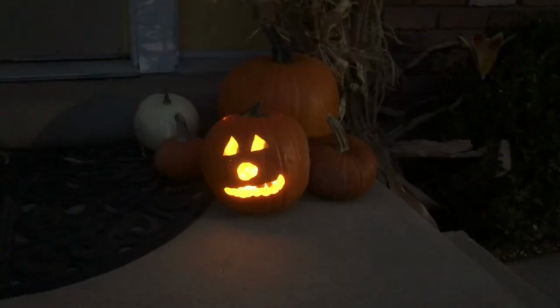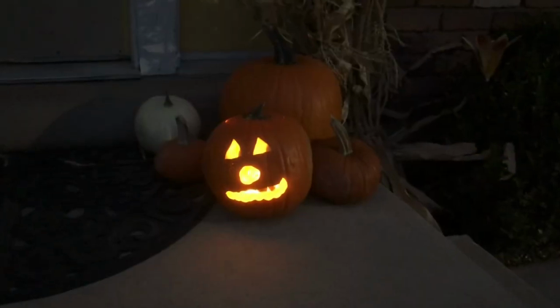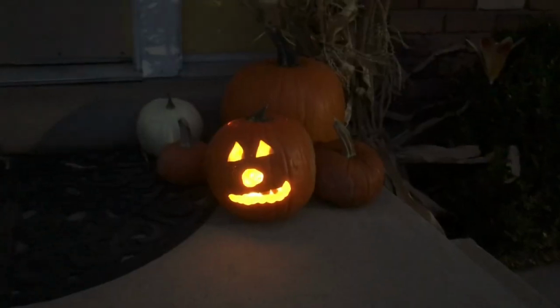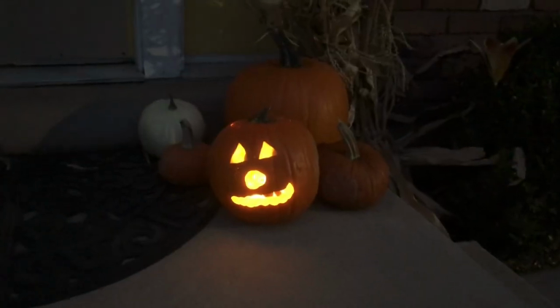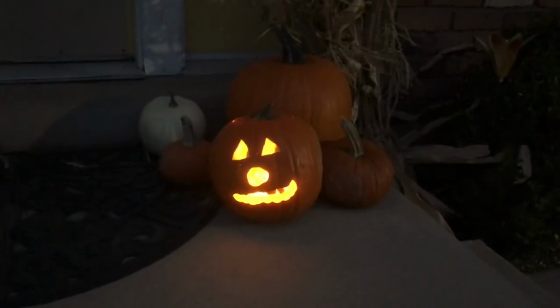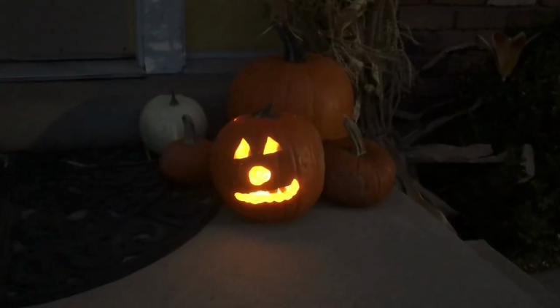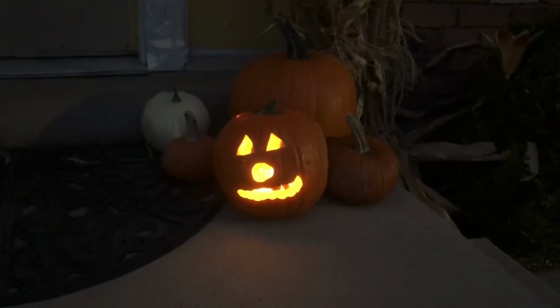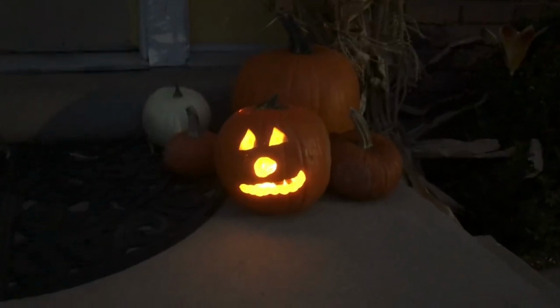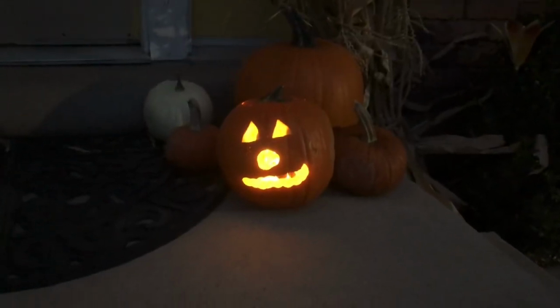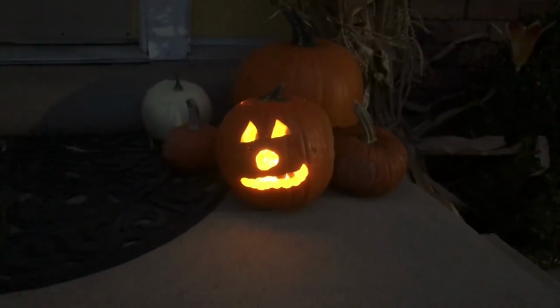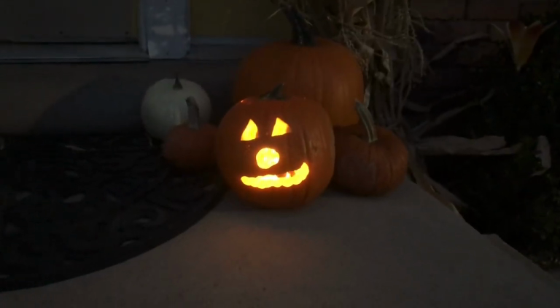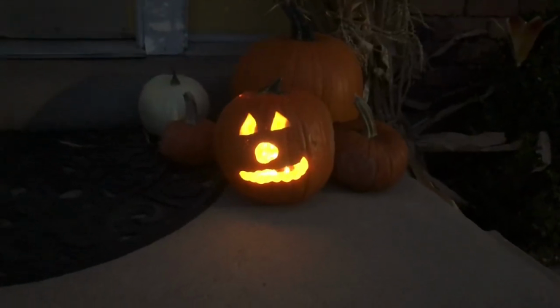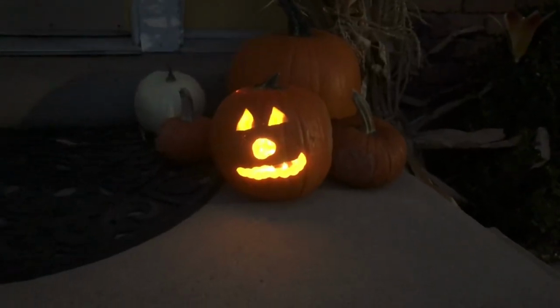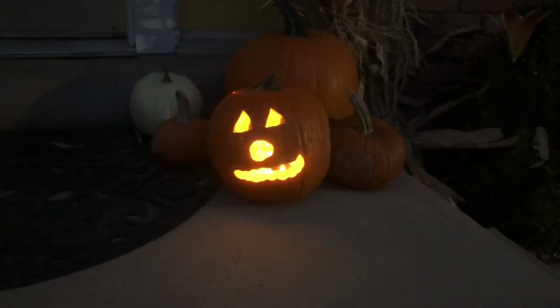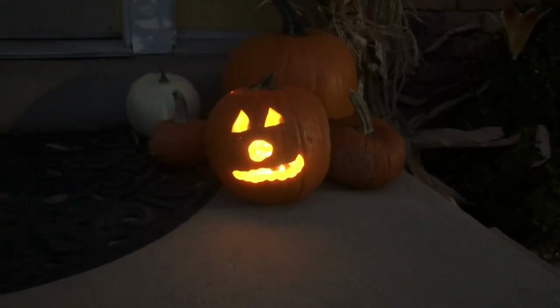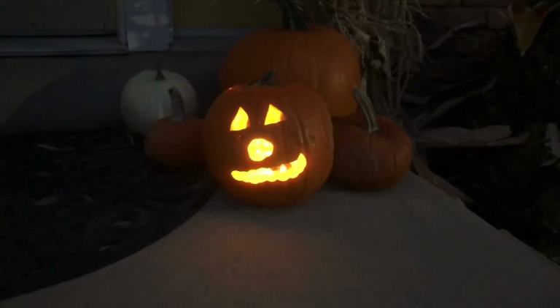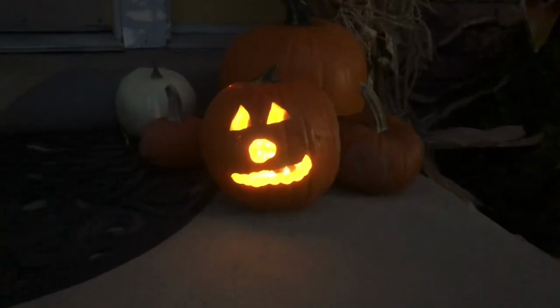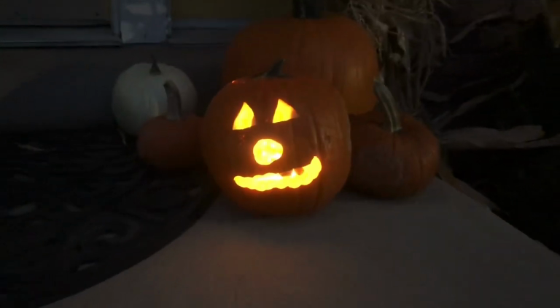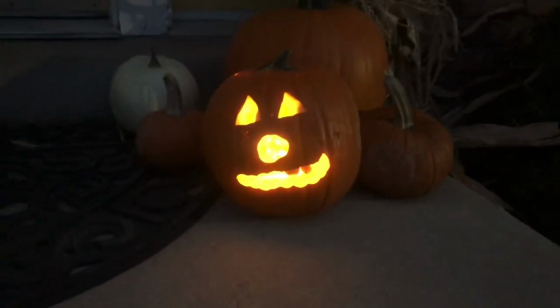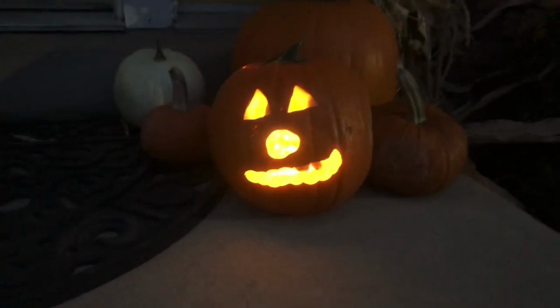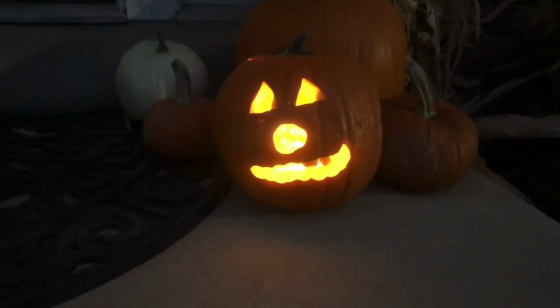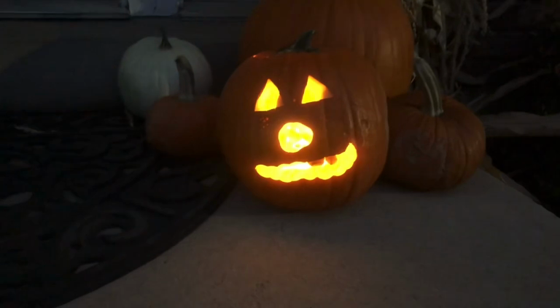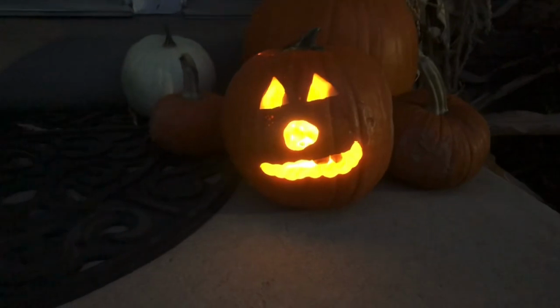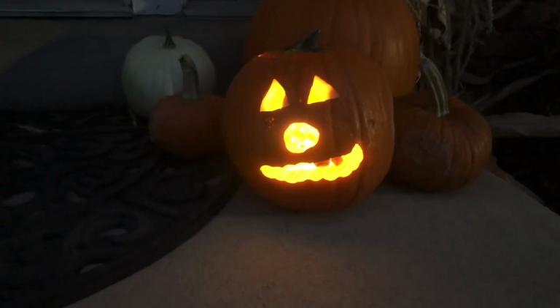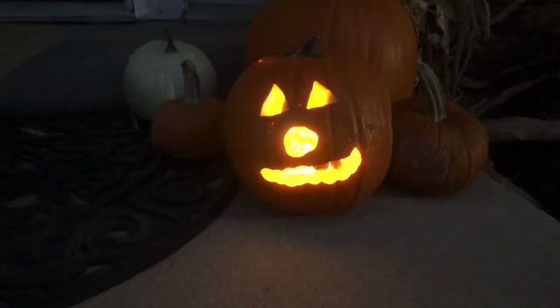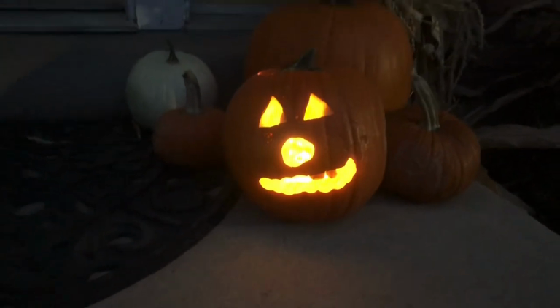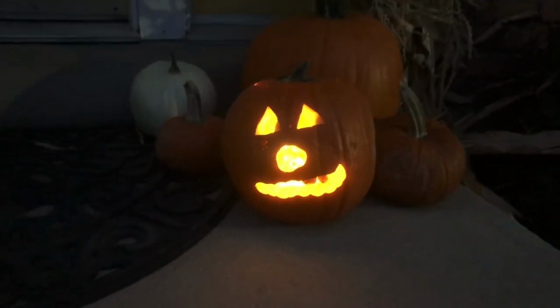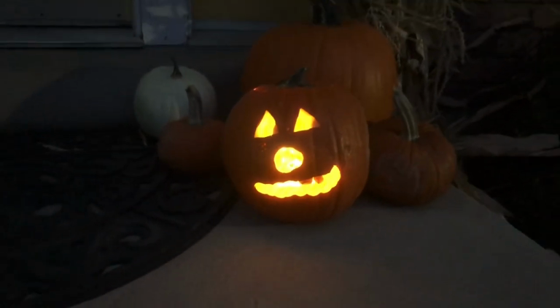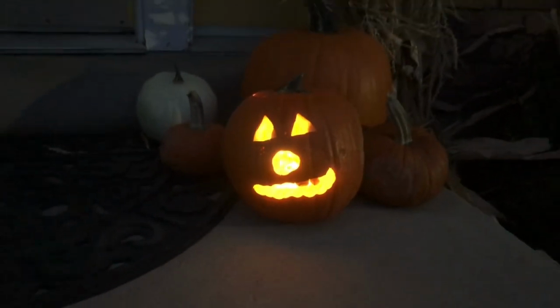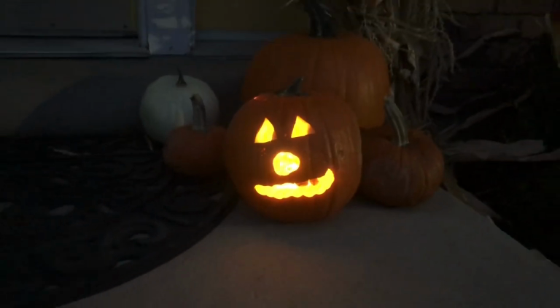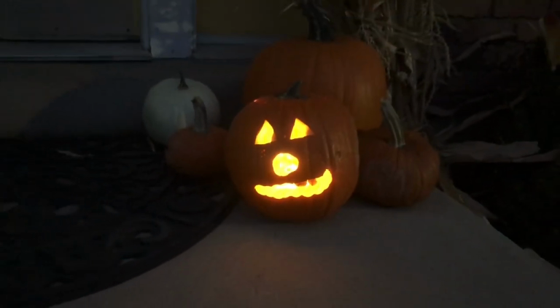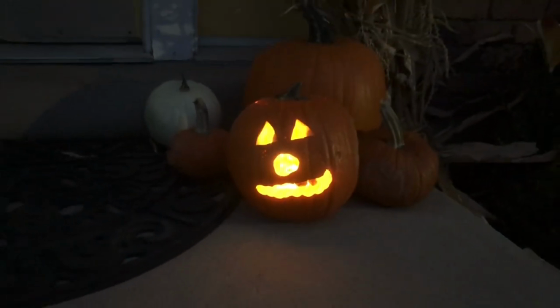As you can see, I'm outside. Here's the fun pumpkin with the lights inside it — it's really fun!